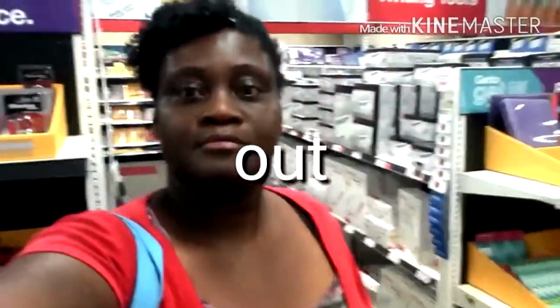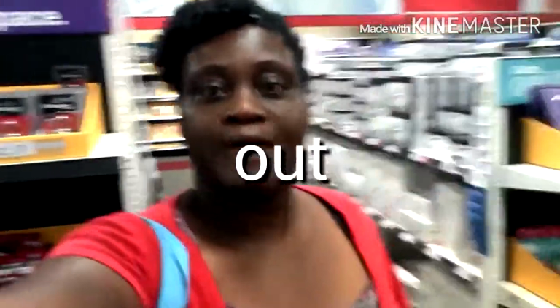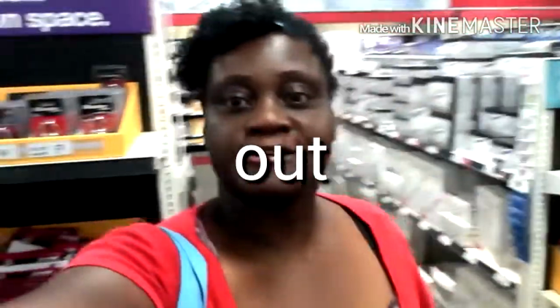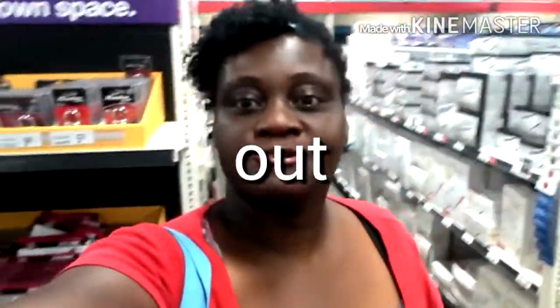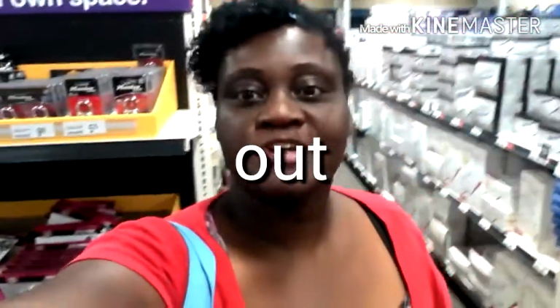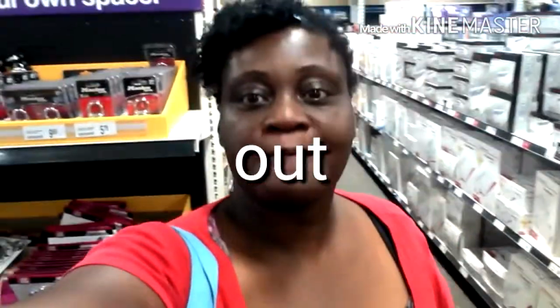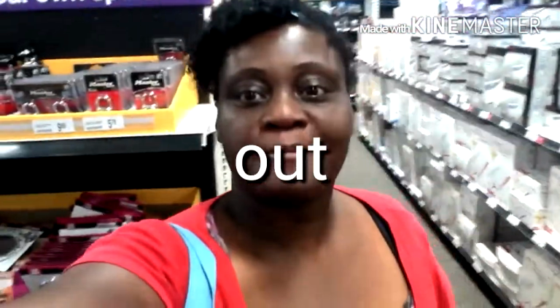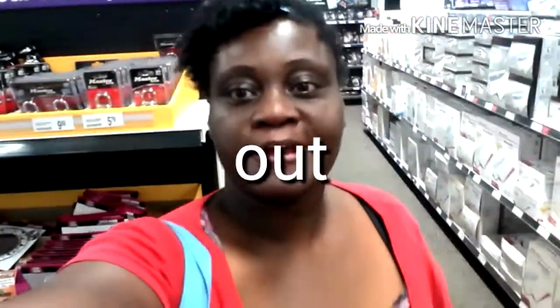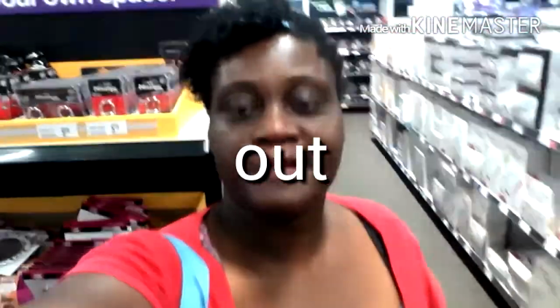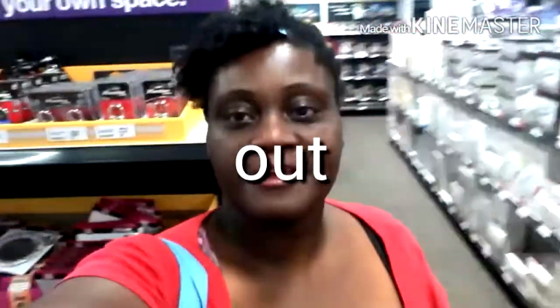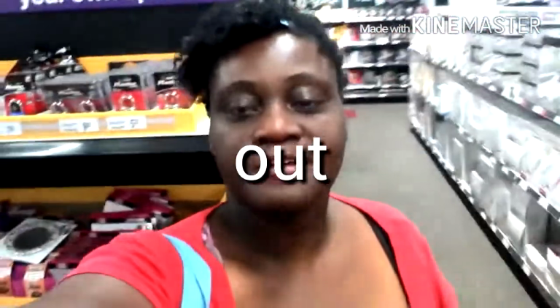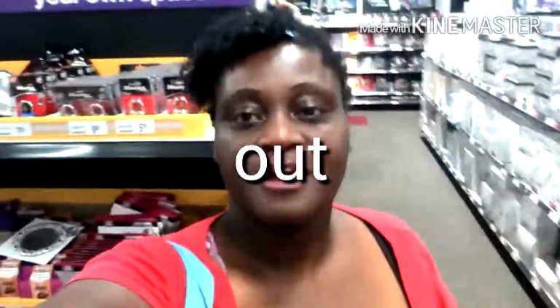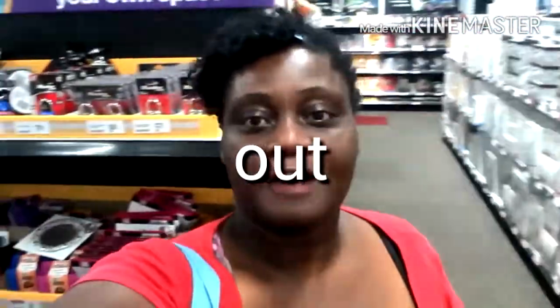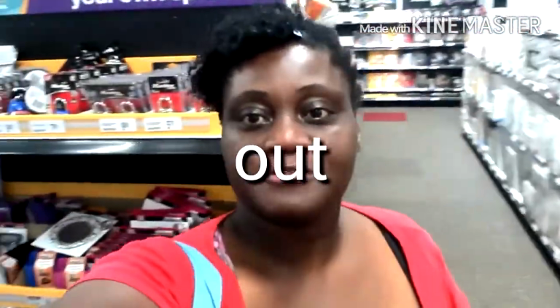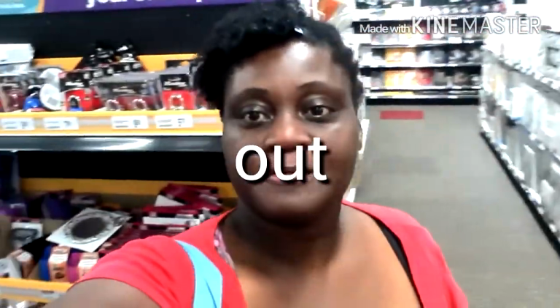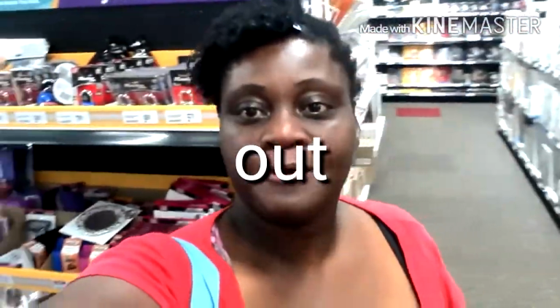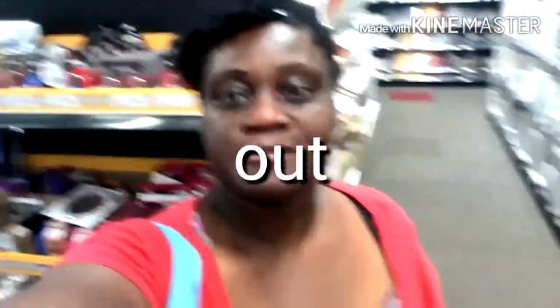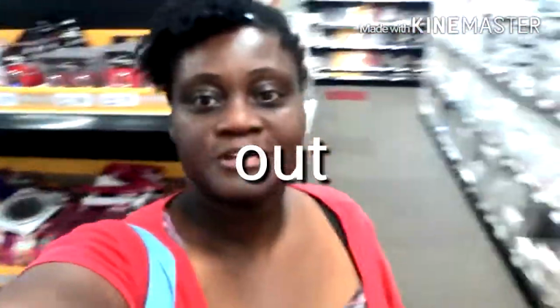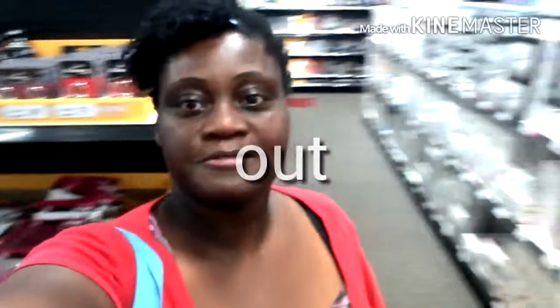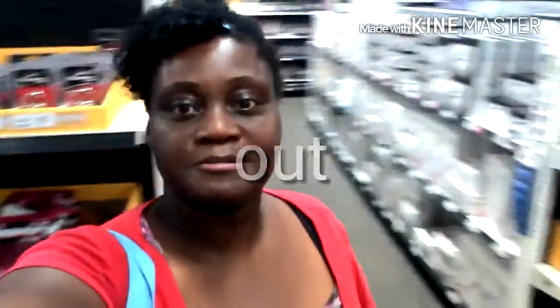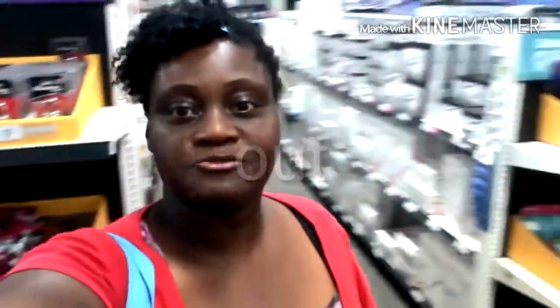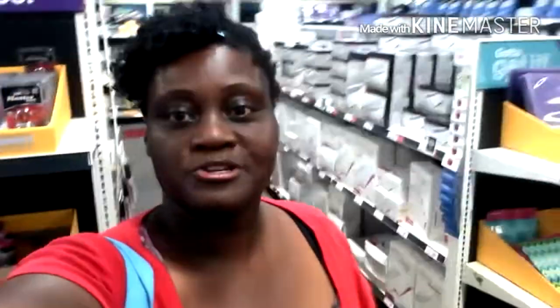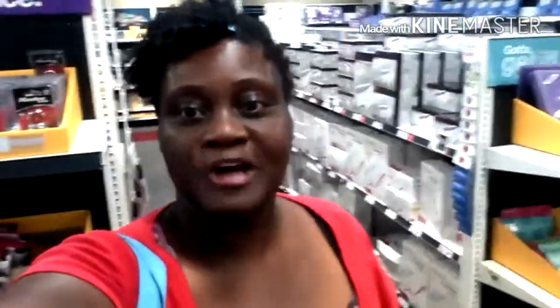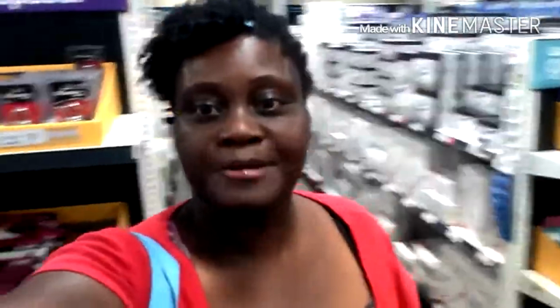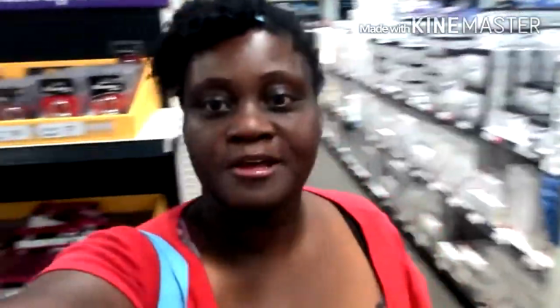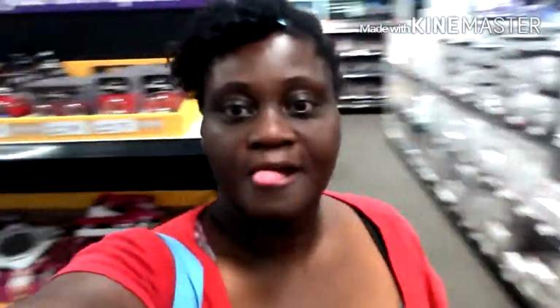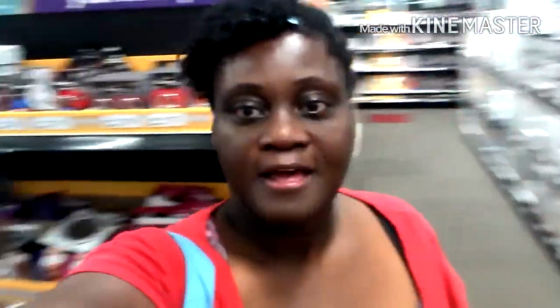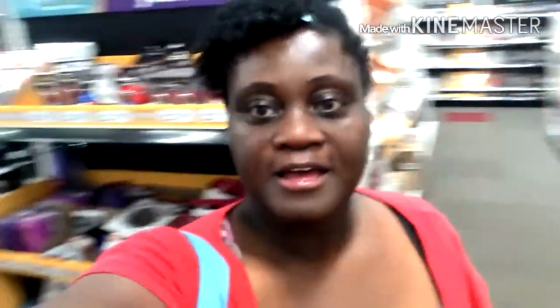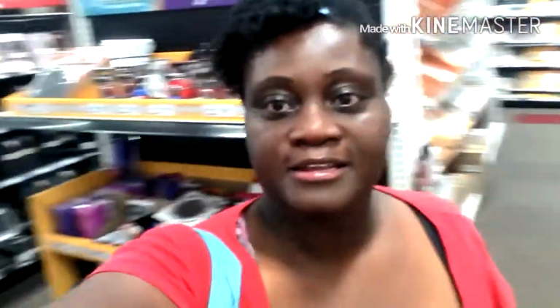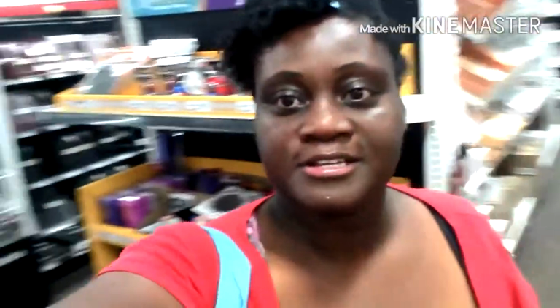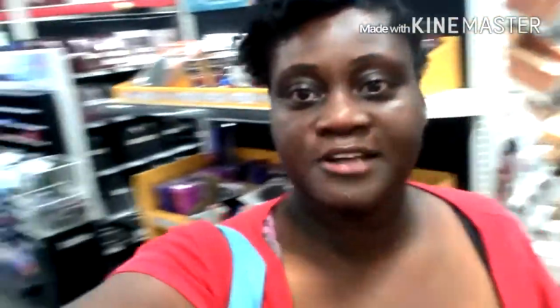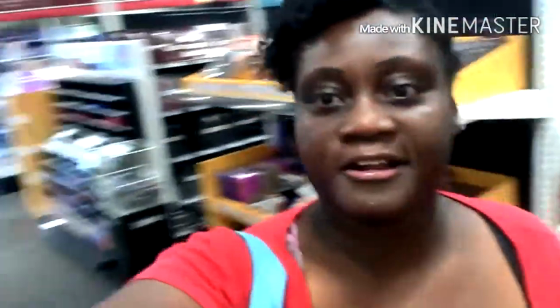Back to school time. I'm right here in Alpha's Depot. This is going to be so much fun shopping and let's get started.